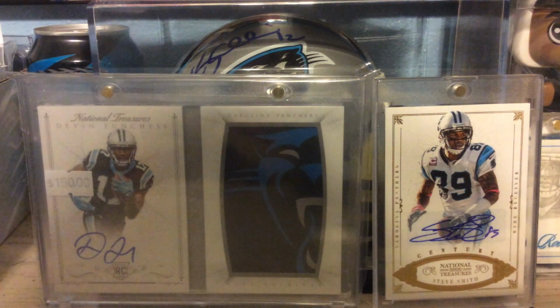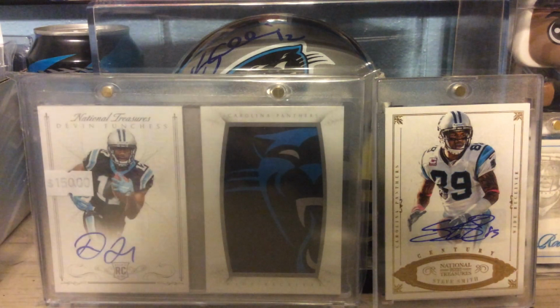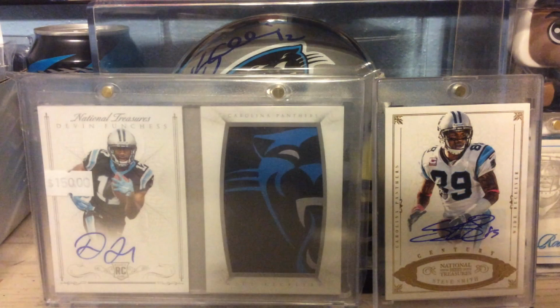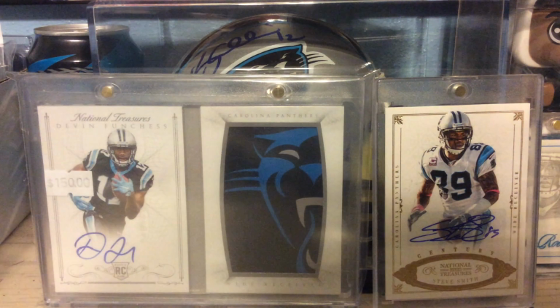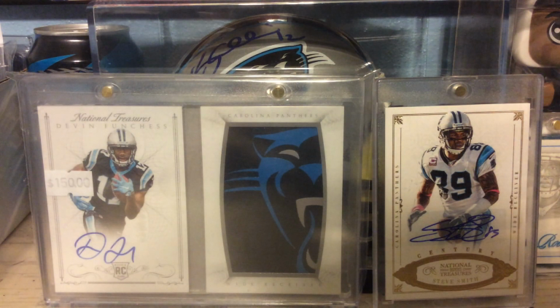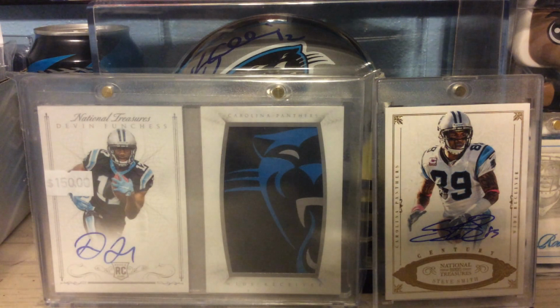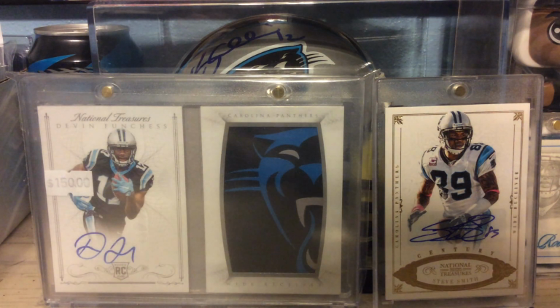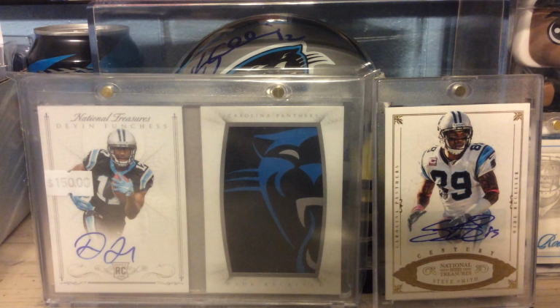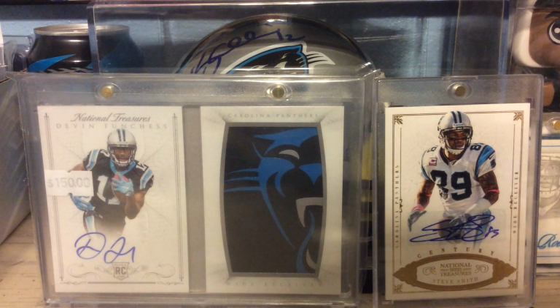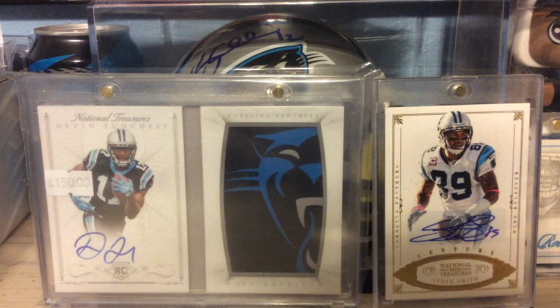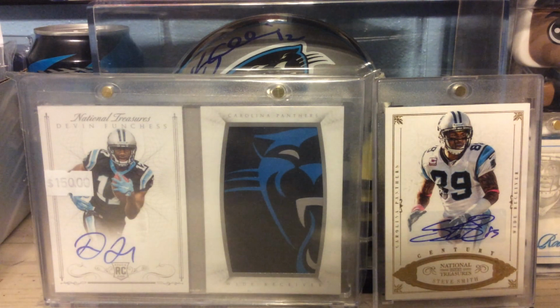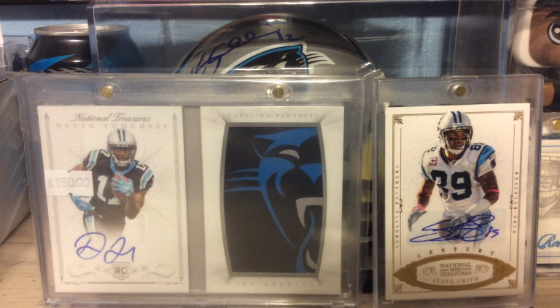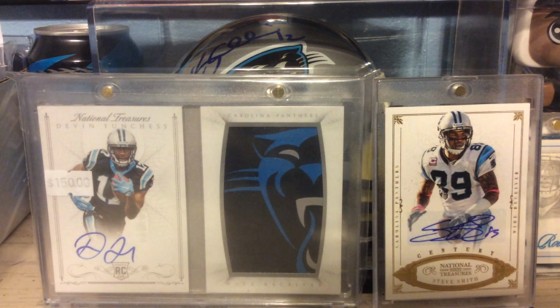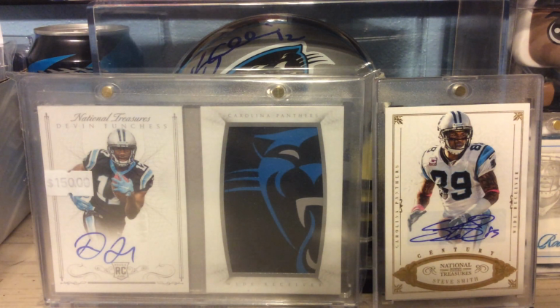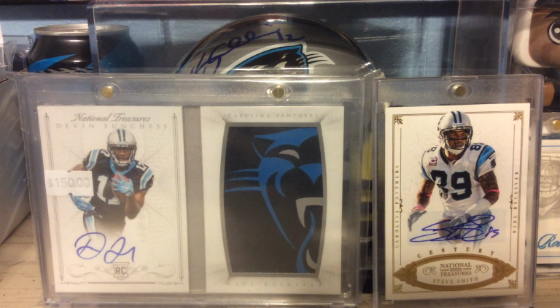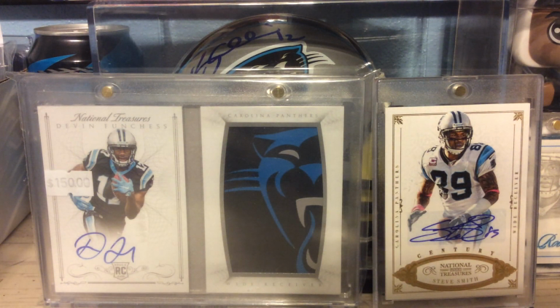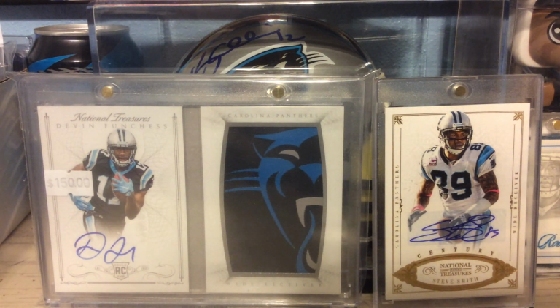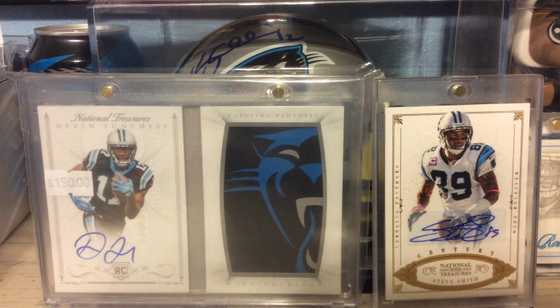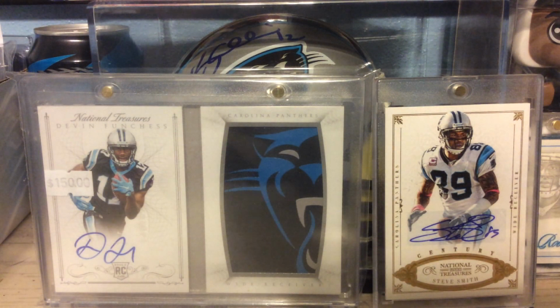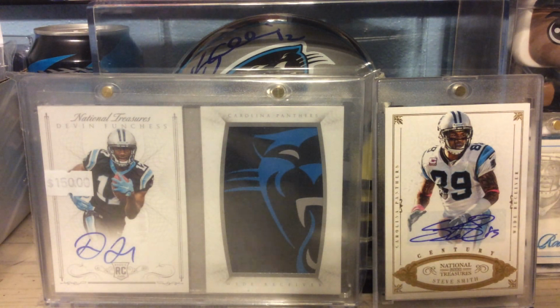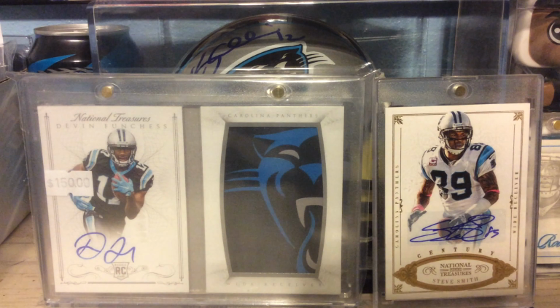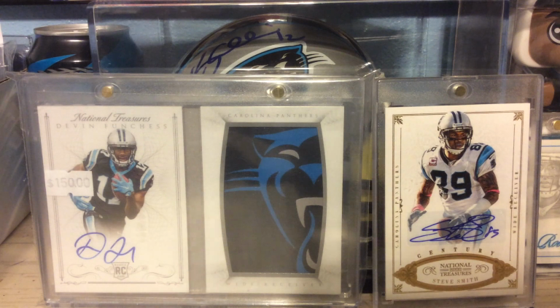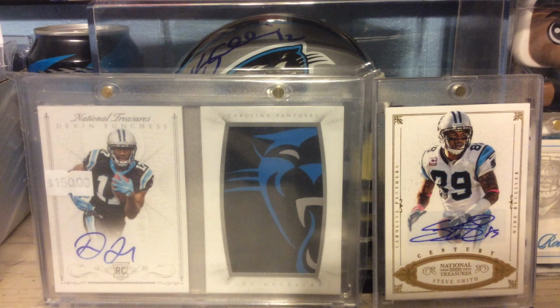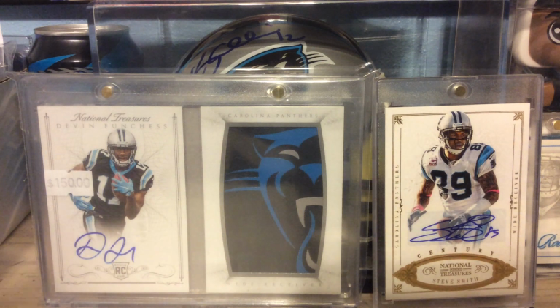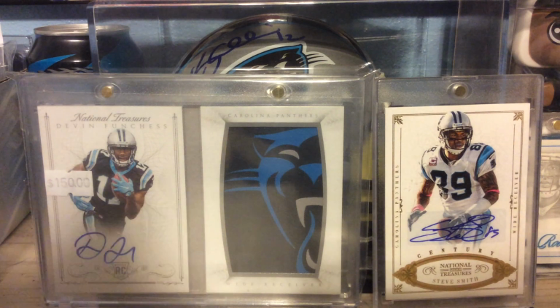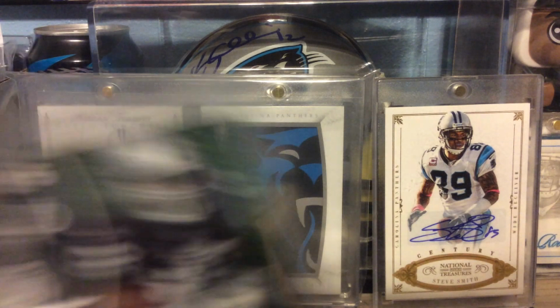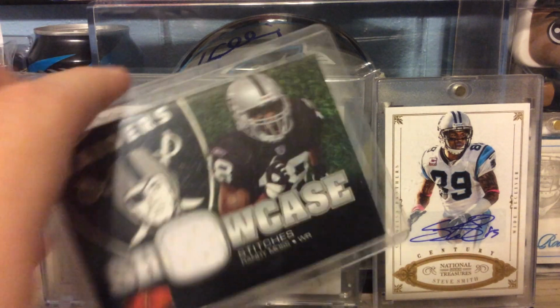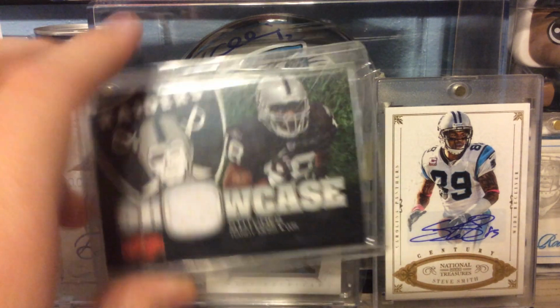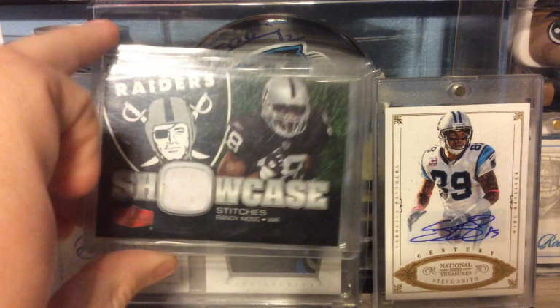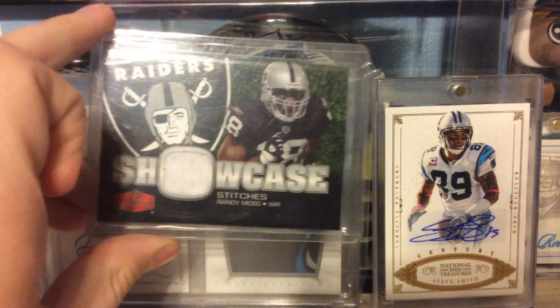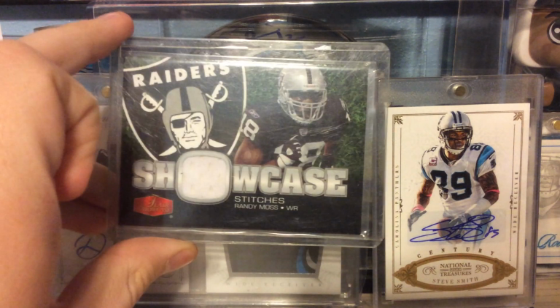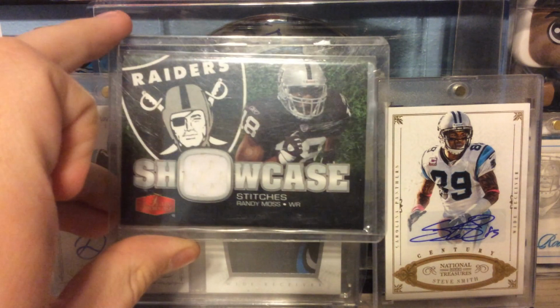From 2006 Flair Showcase, a Relic of Randy Moss.